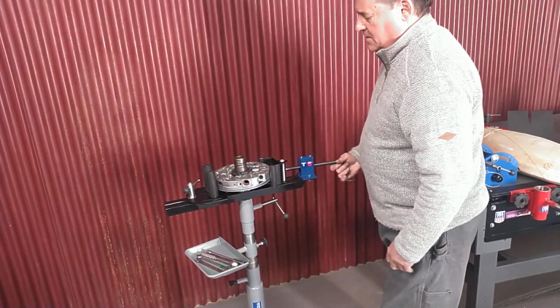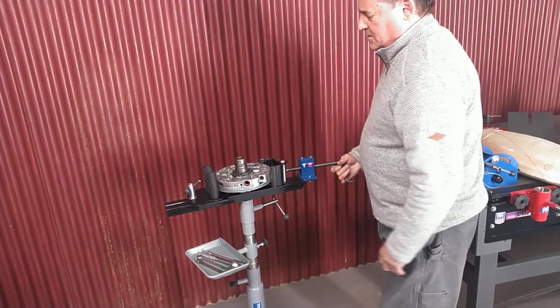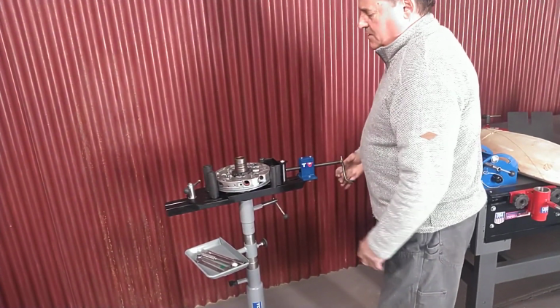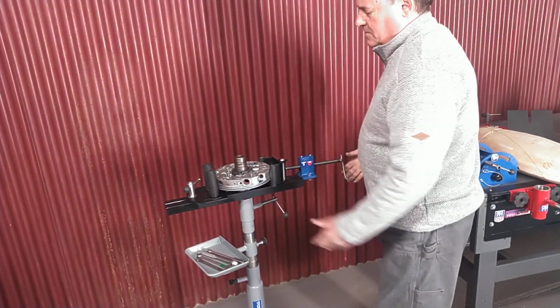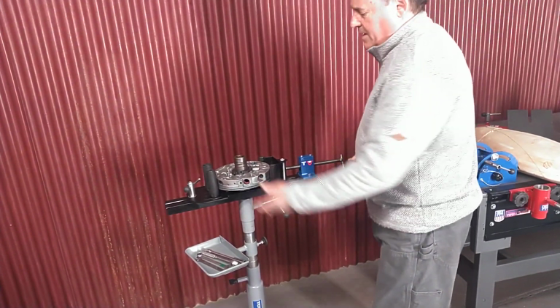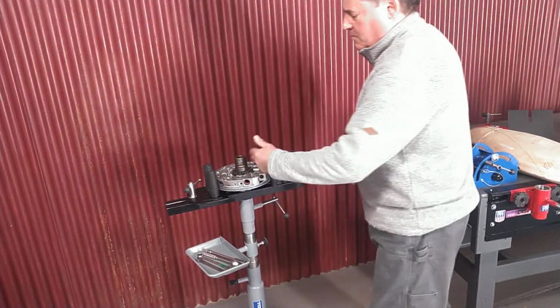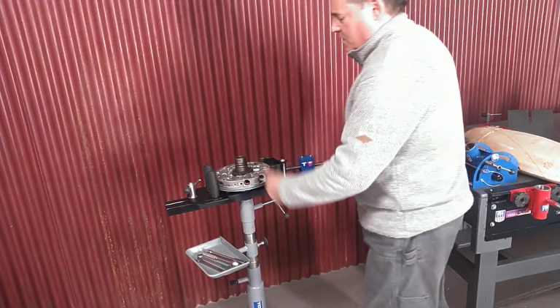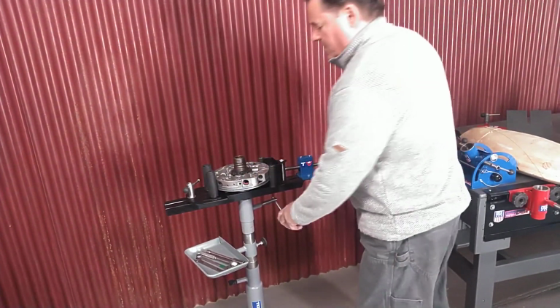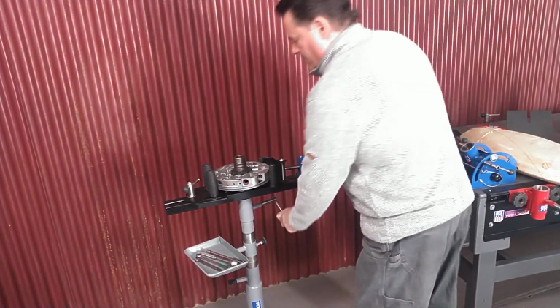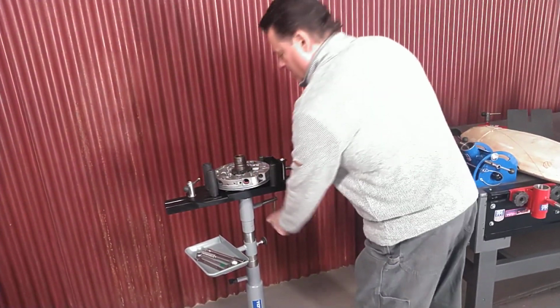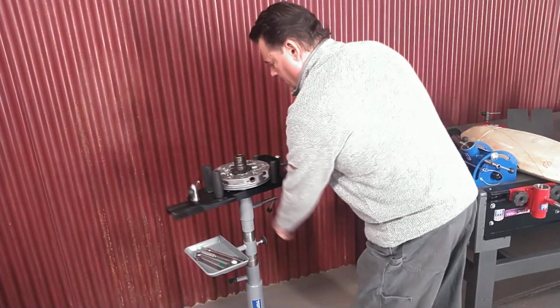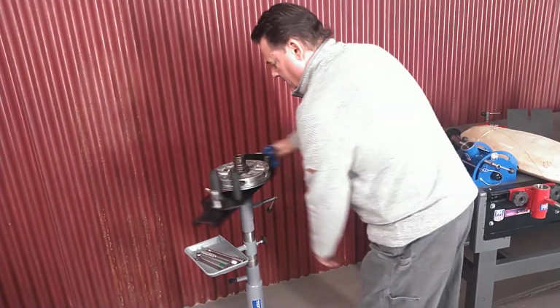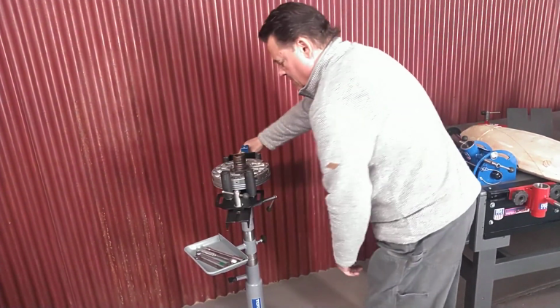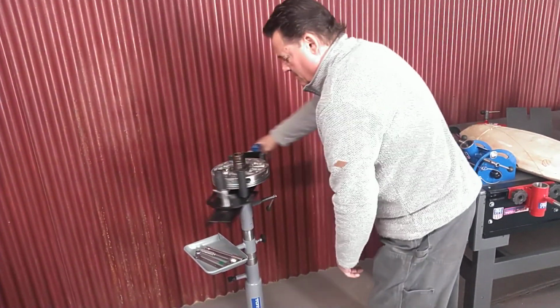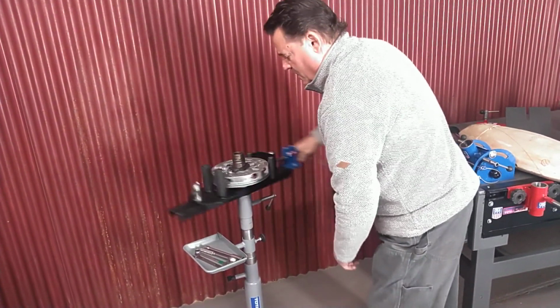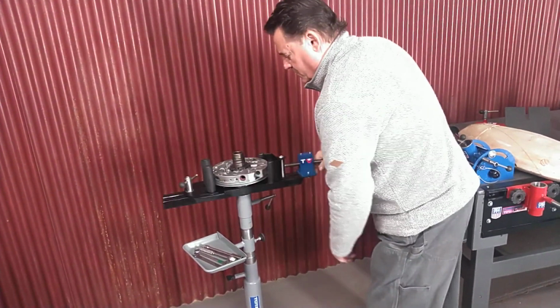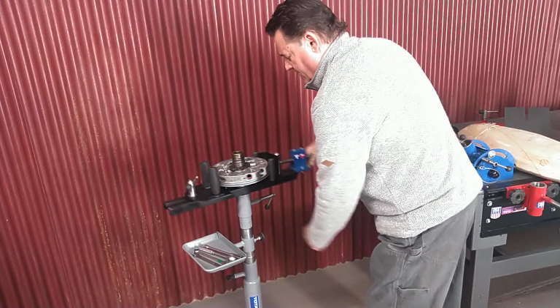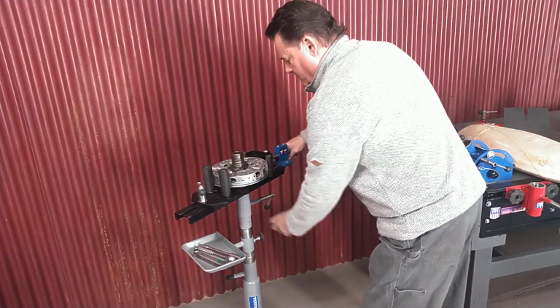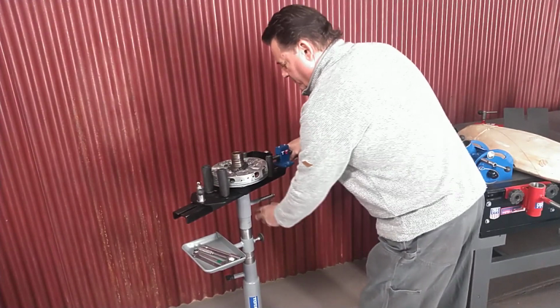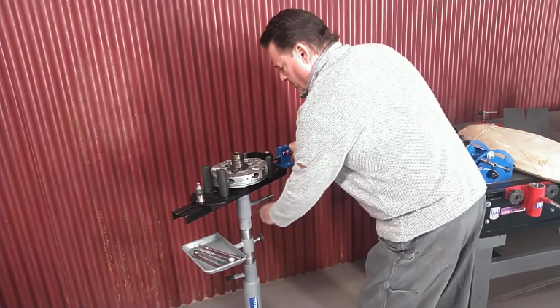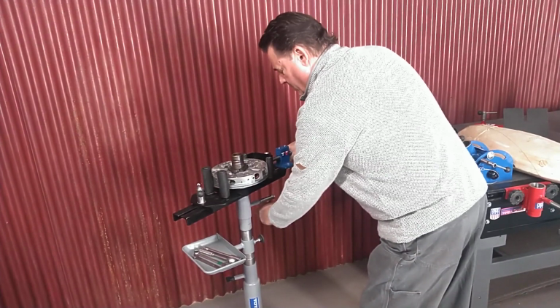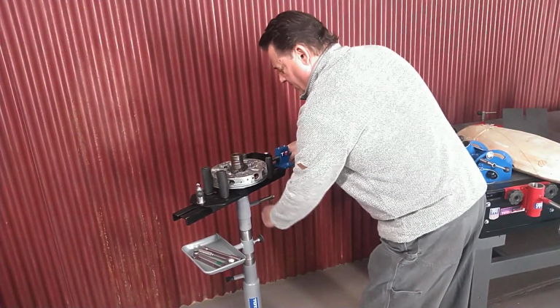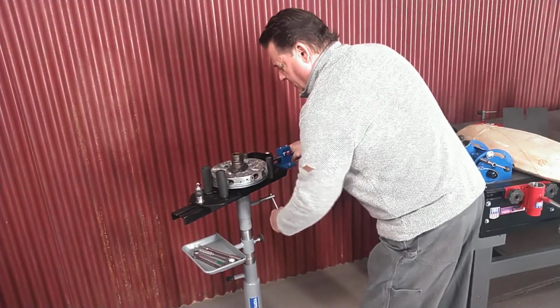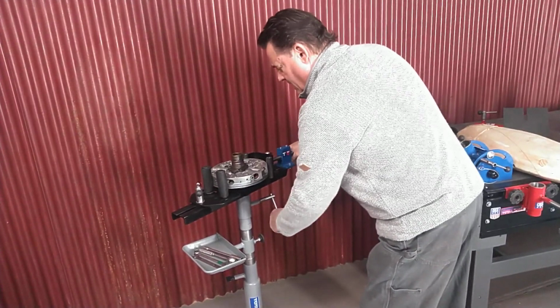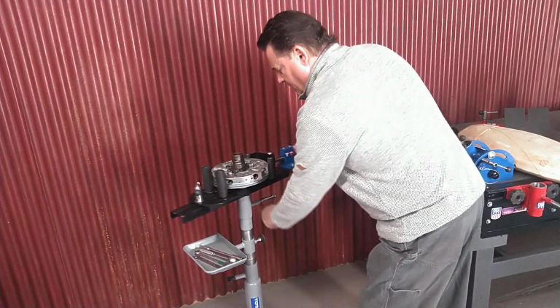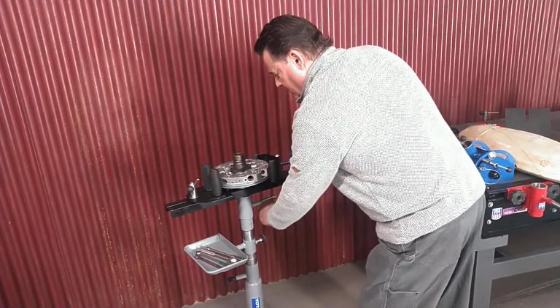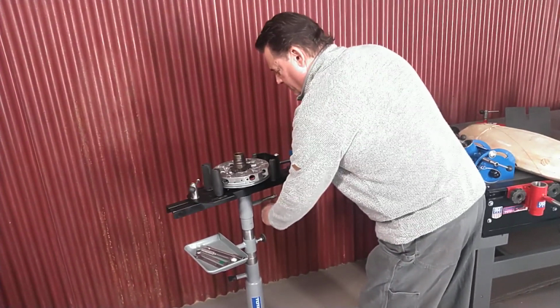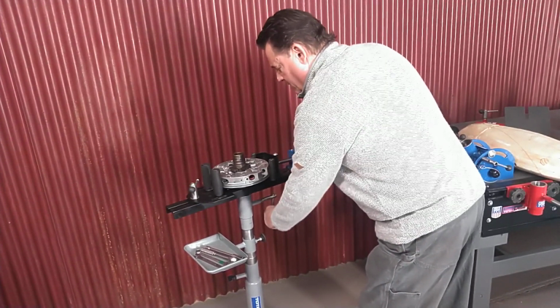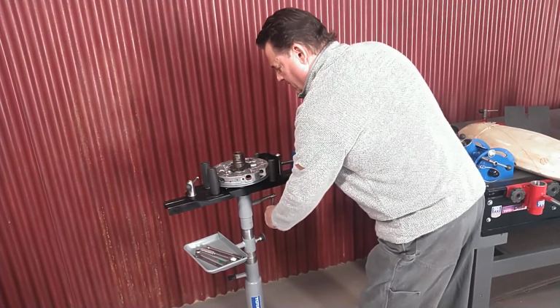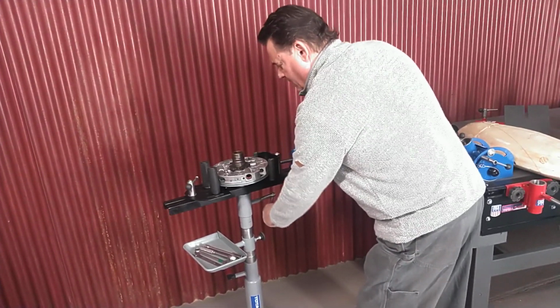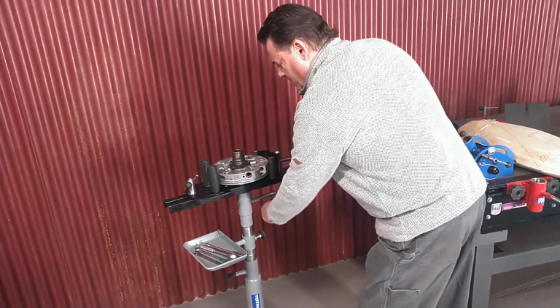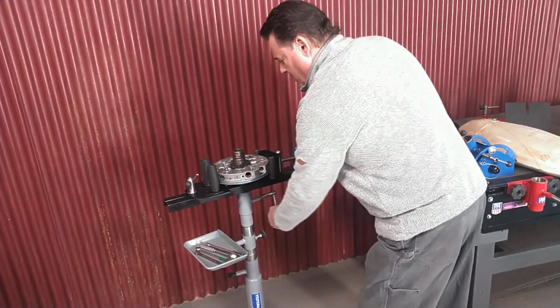So I can work on parts. I can move him around, I can lock him, I can put him anywhere I want.